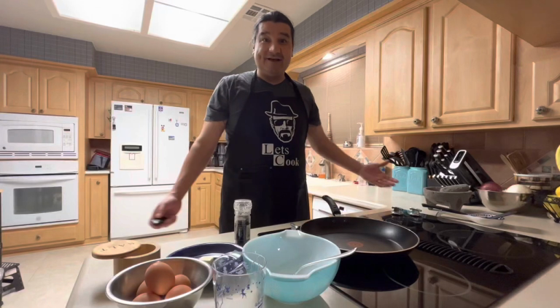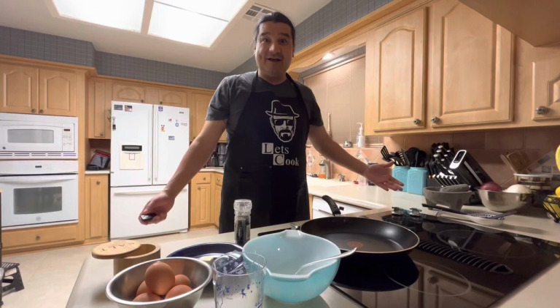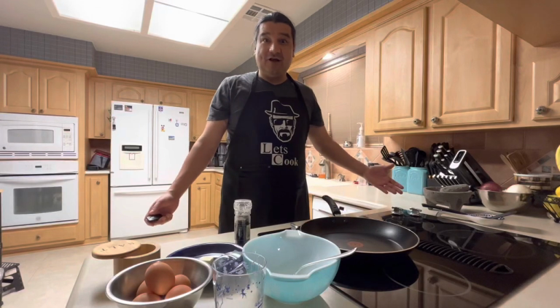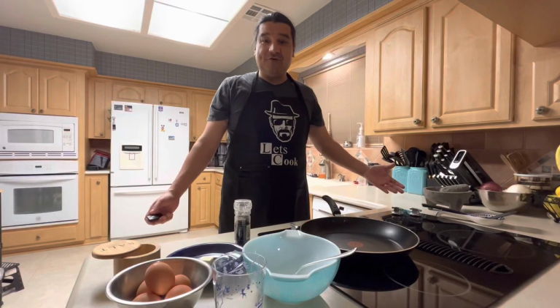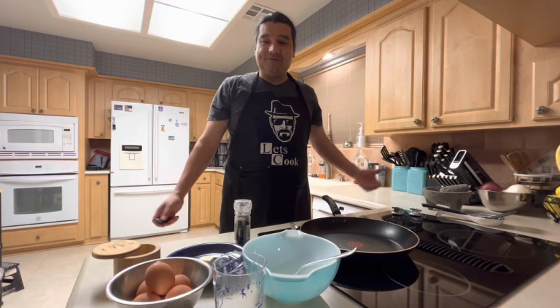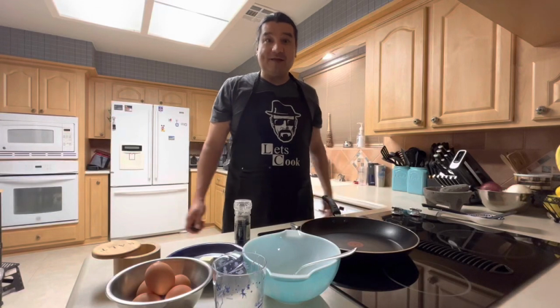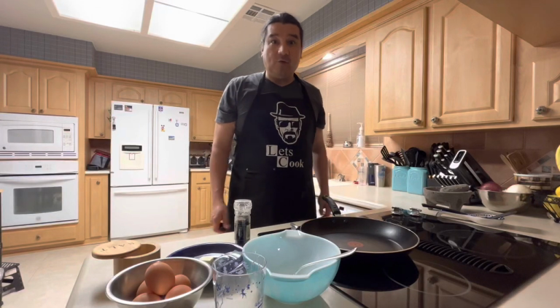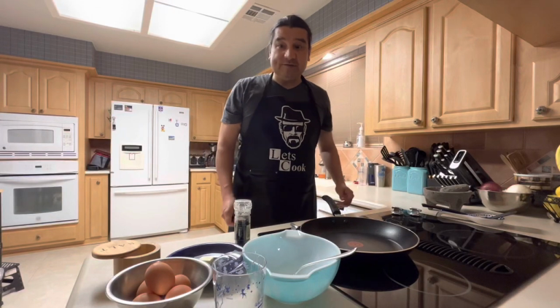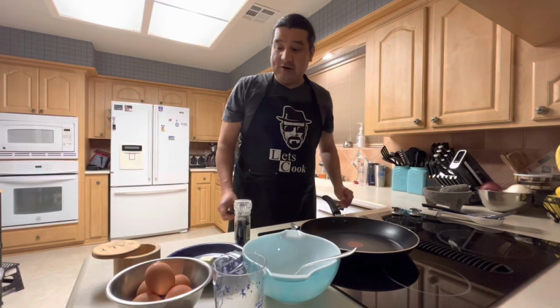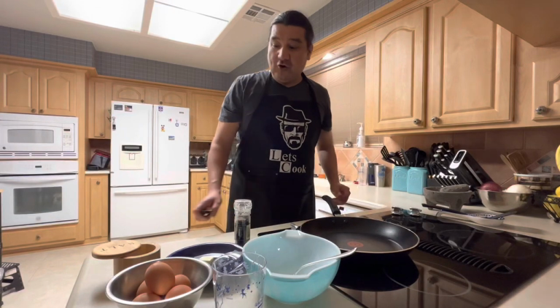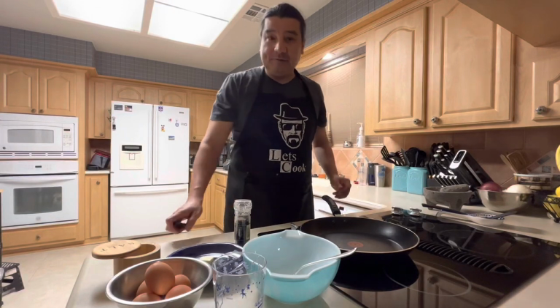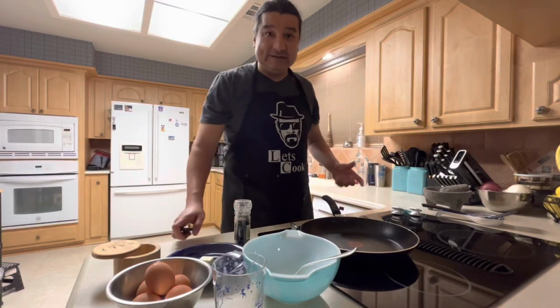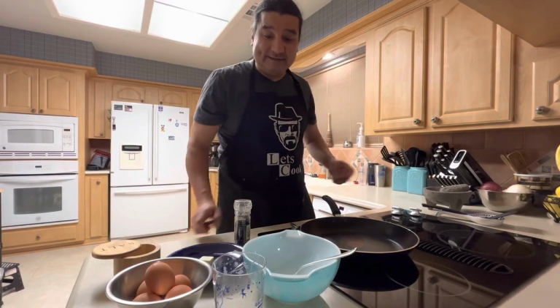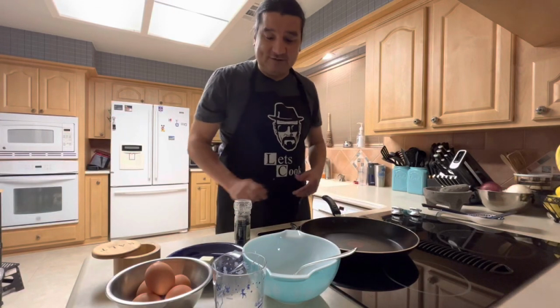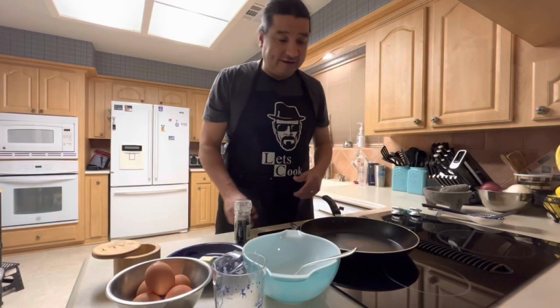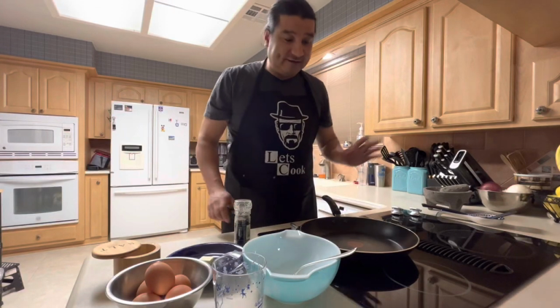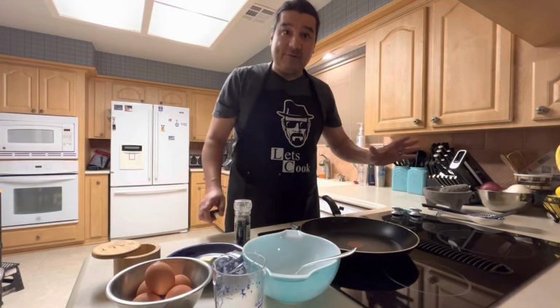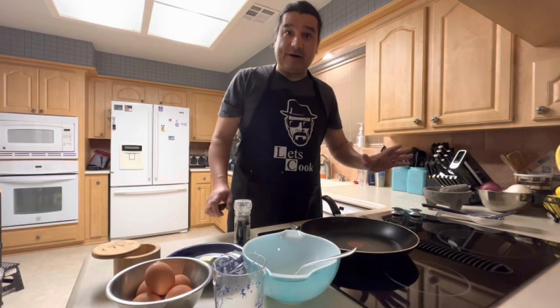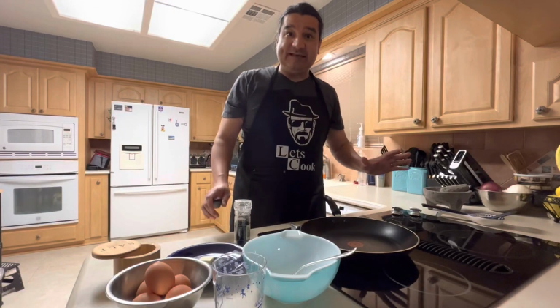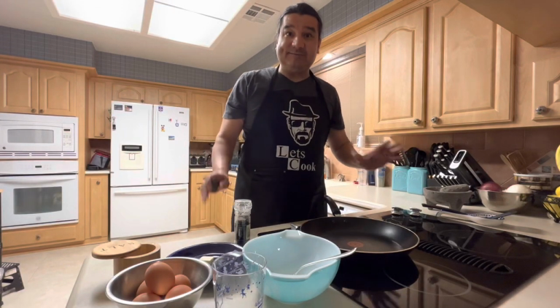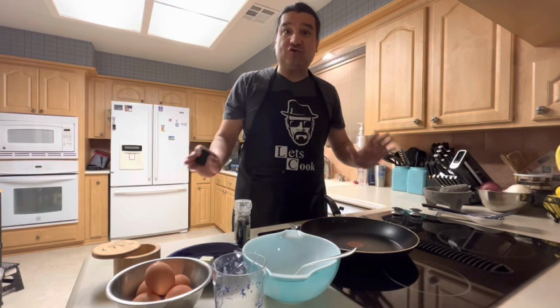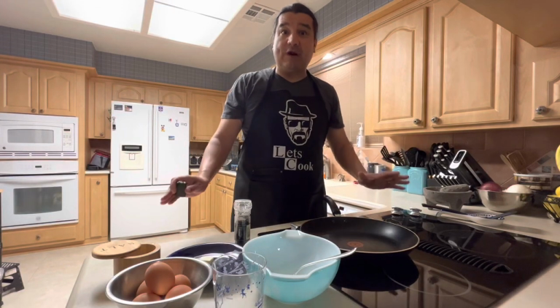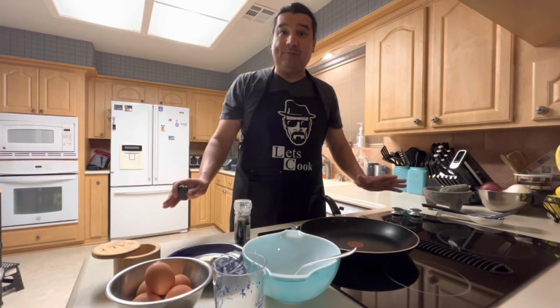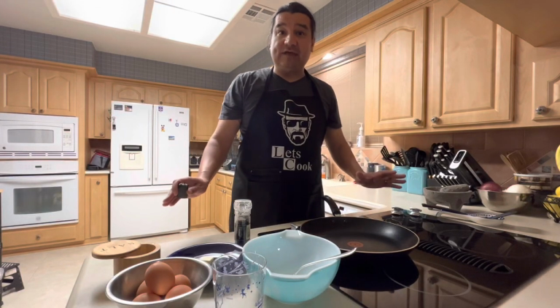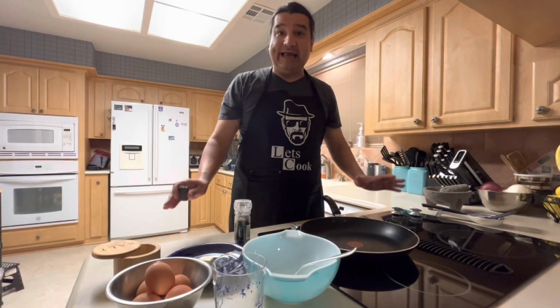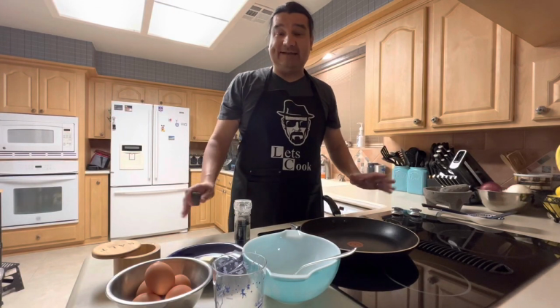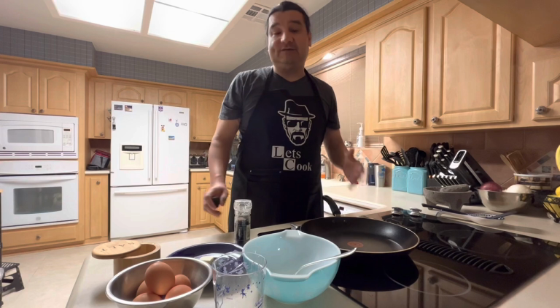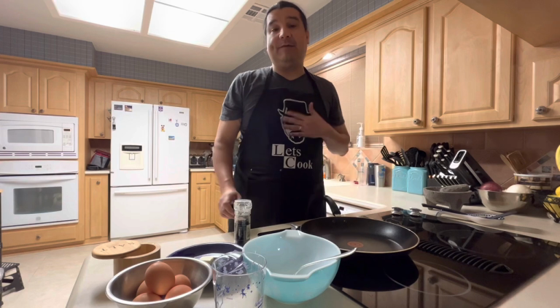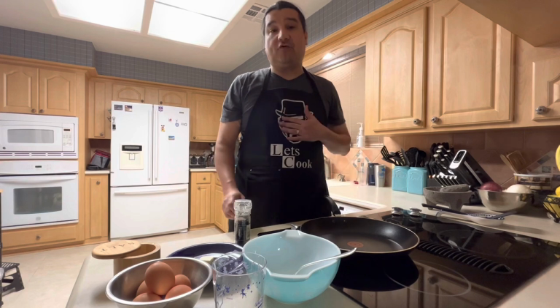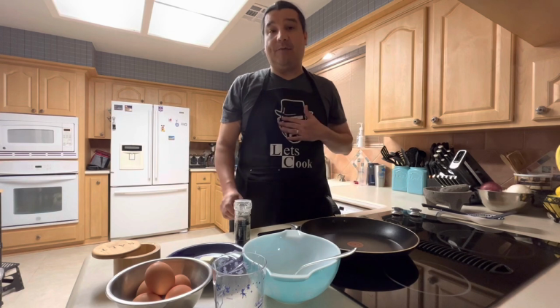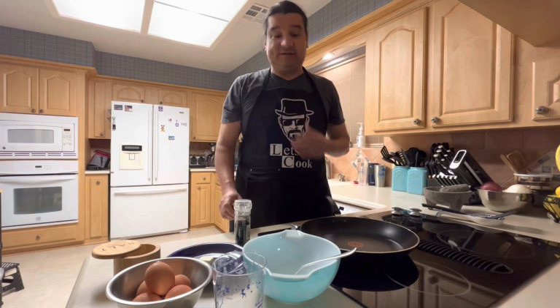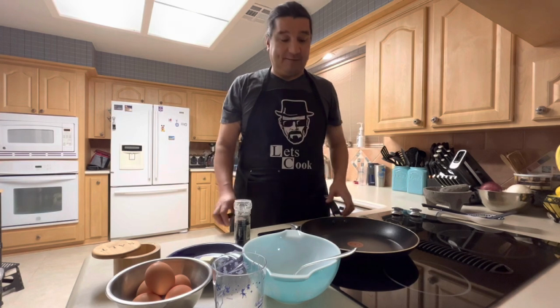Hello! Welcome to my home. Let's get started. Today we're going to make some scrambled eggs the way my grandma taught me.